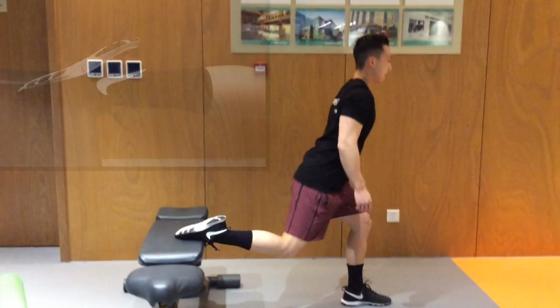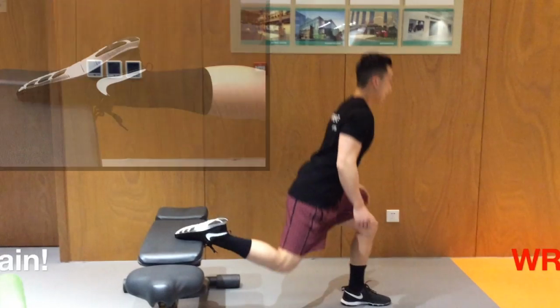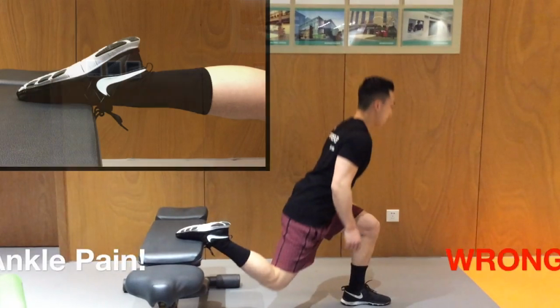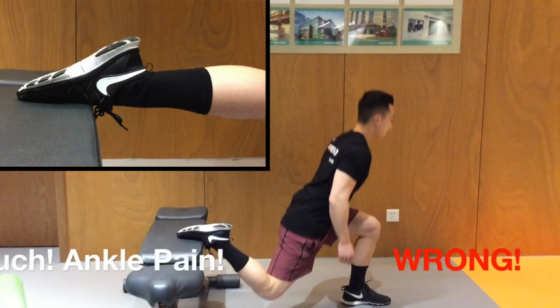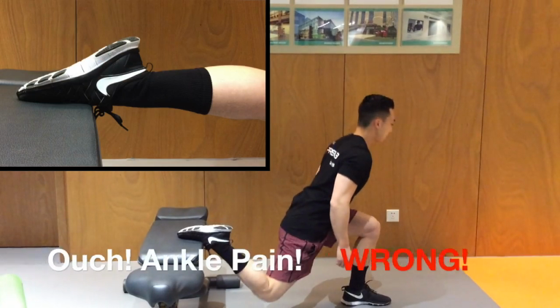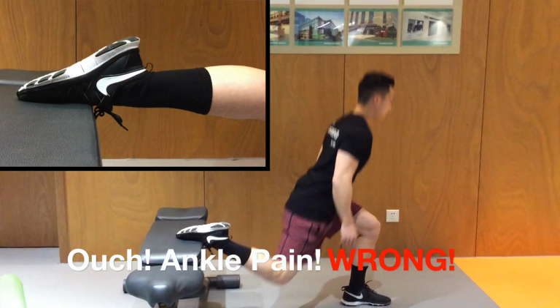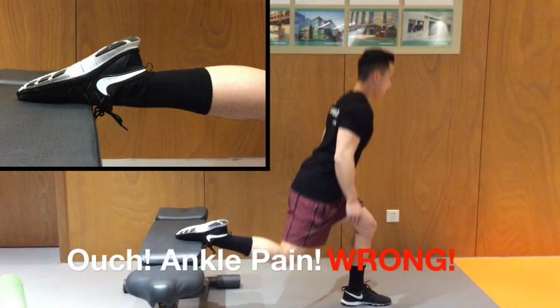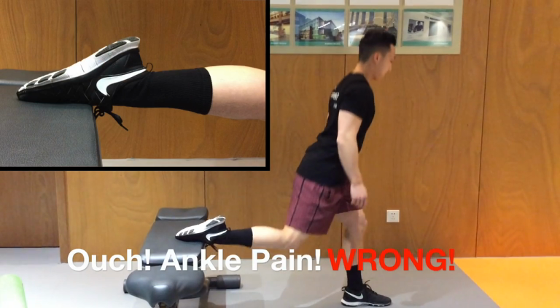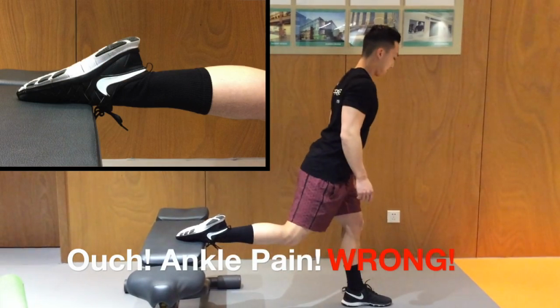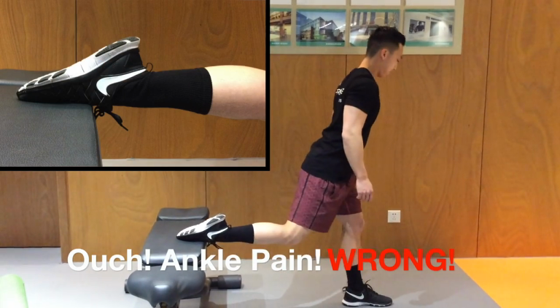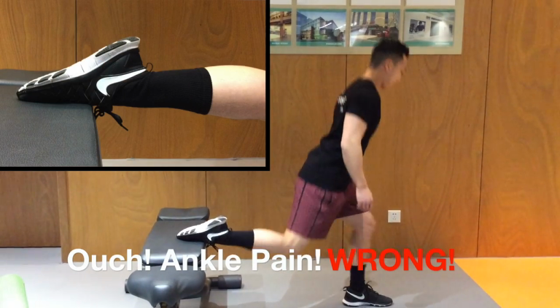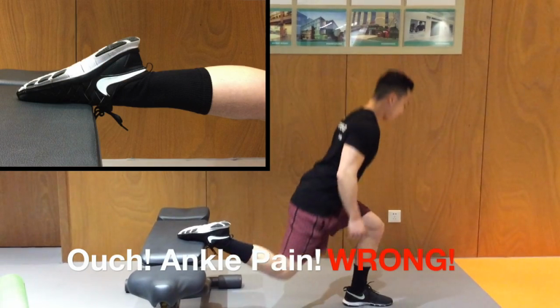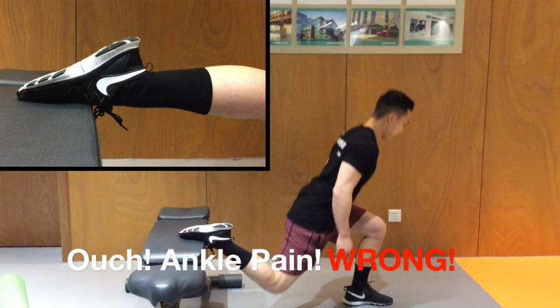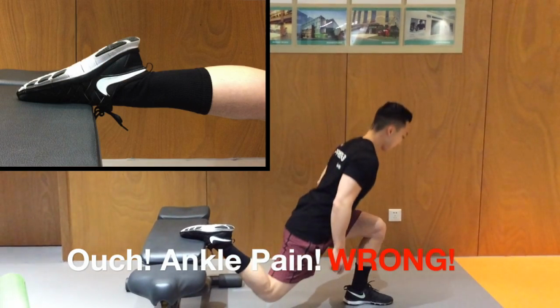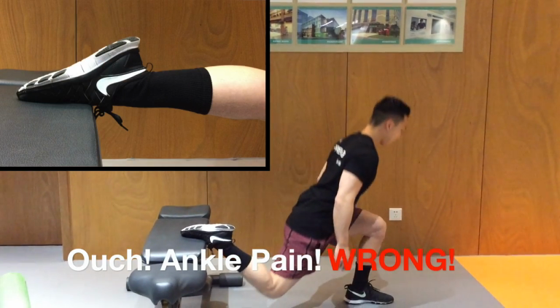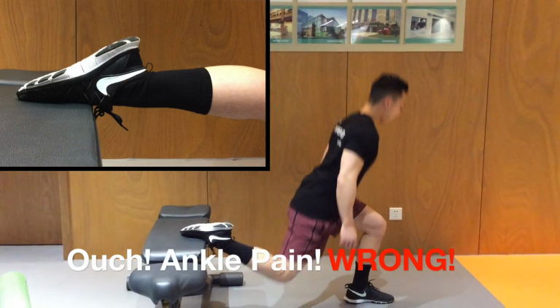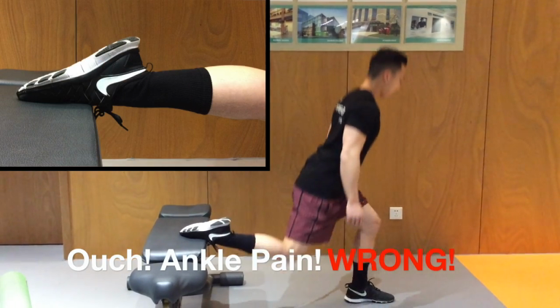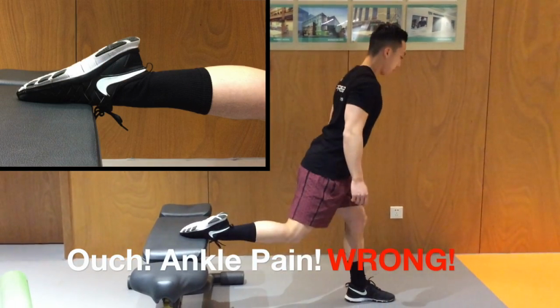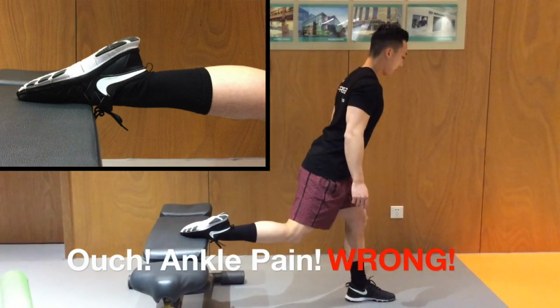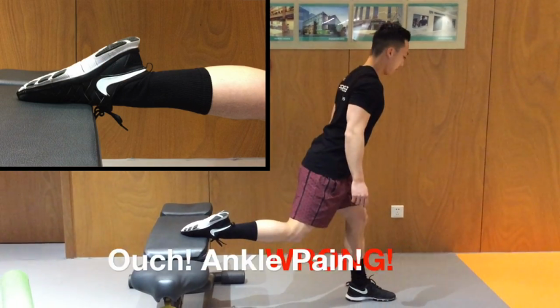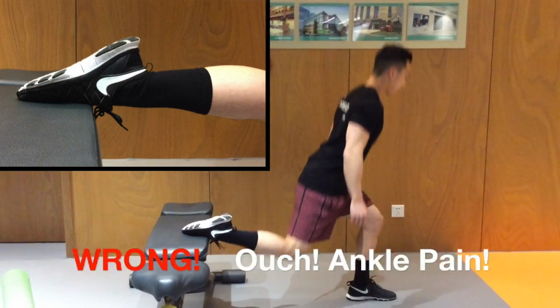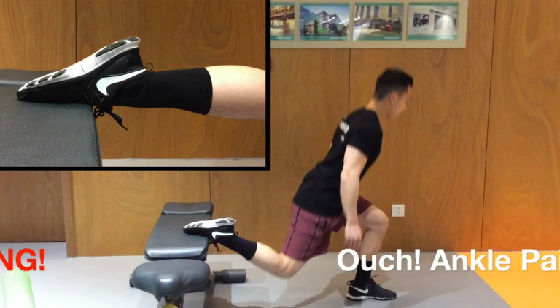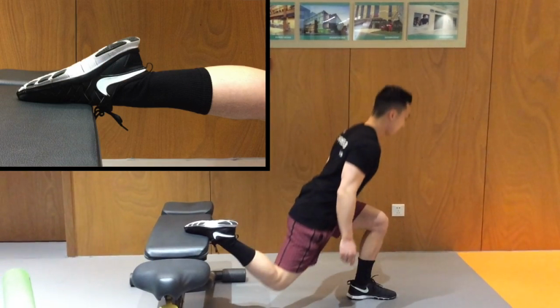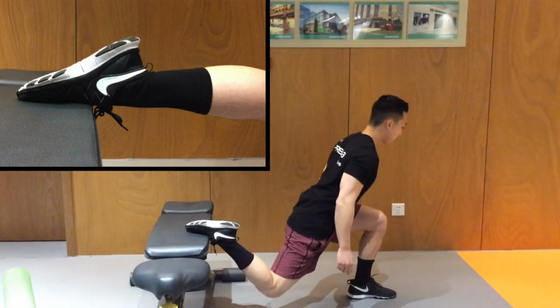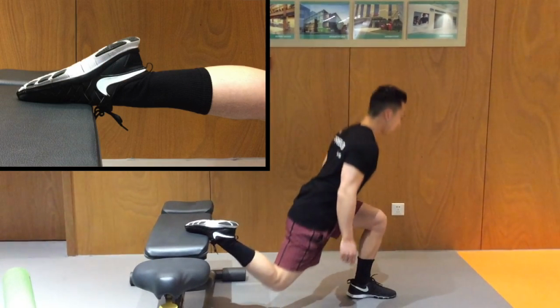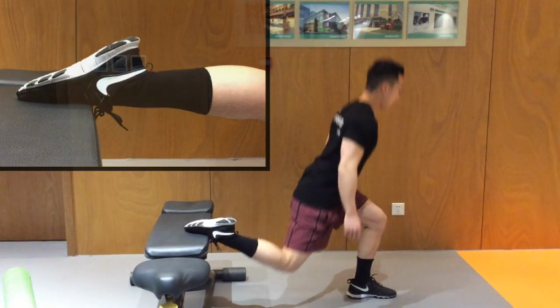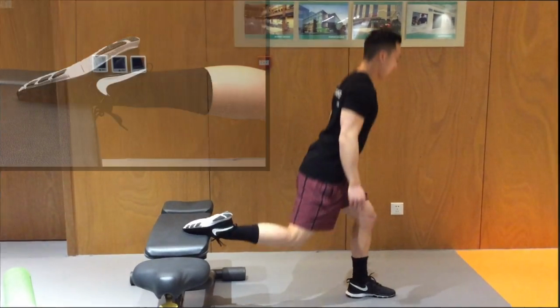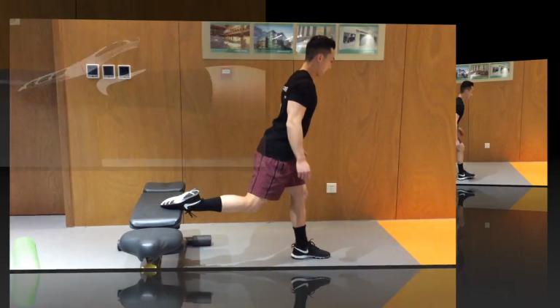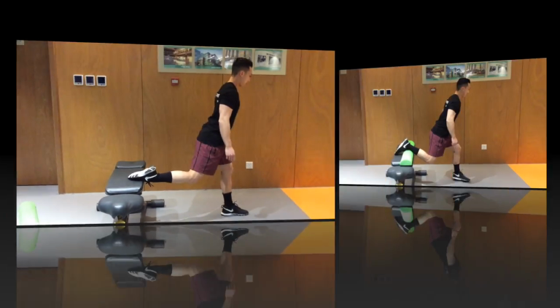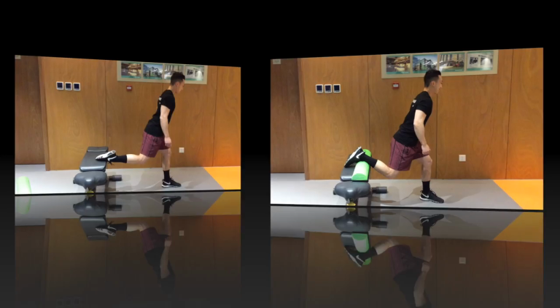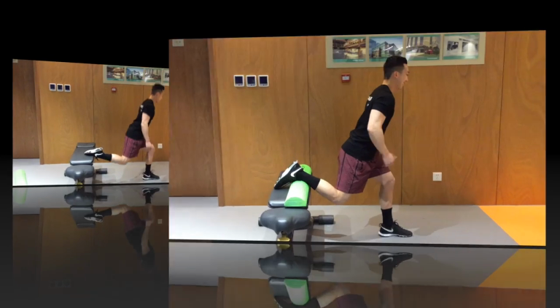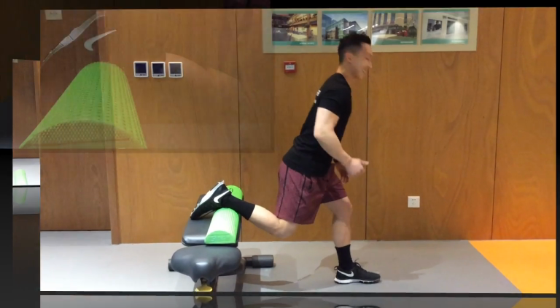When doing your Bulgarian split squats, avoid the ankle pain. Don't go into hyperplantar flexion with the ankle.